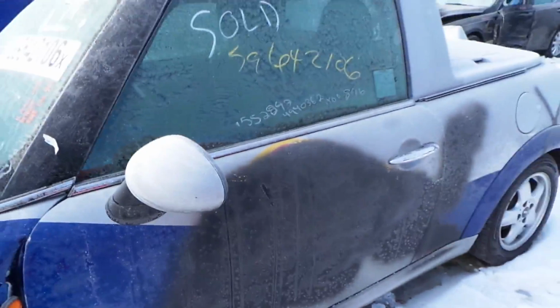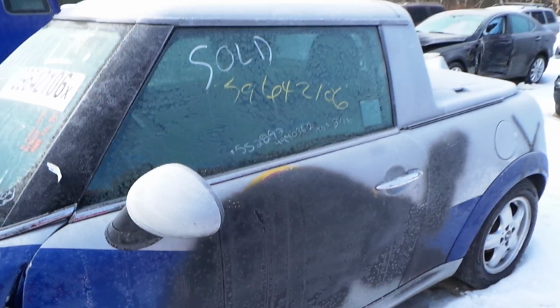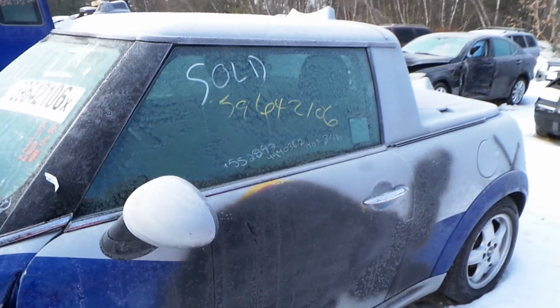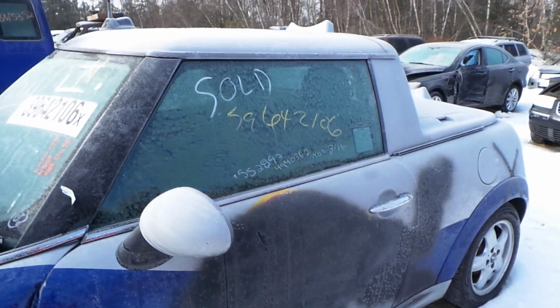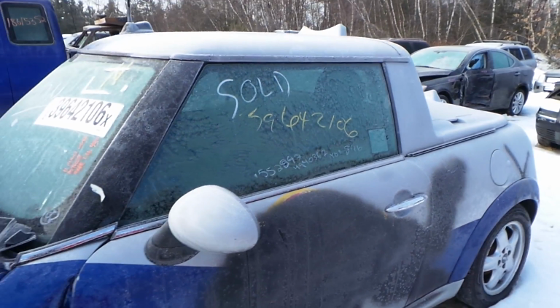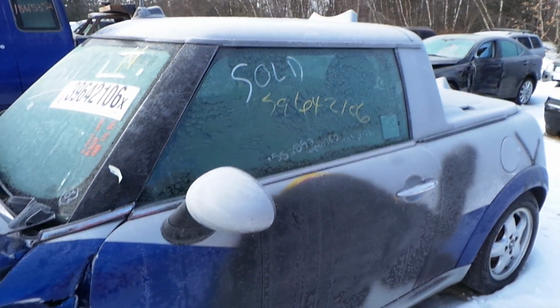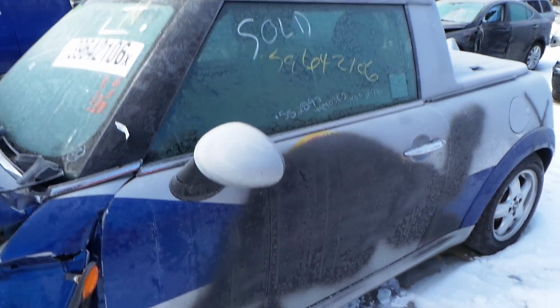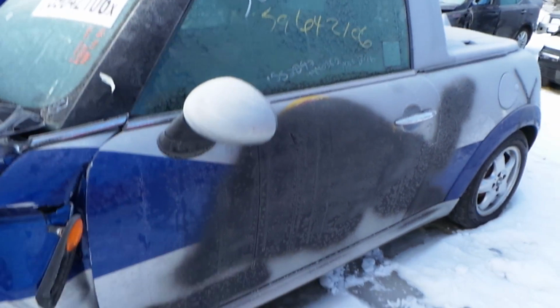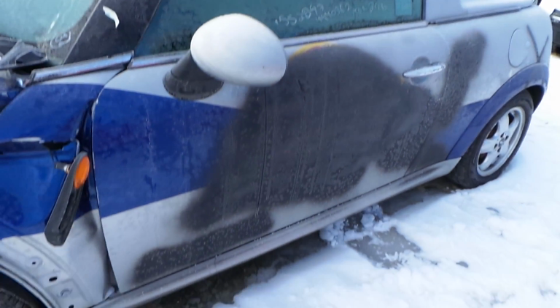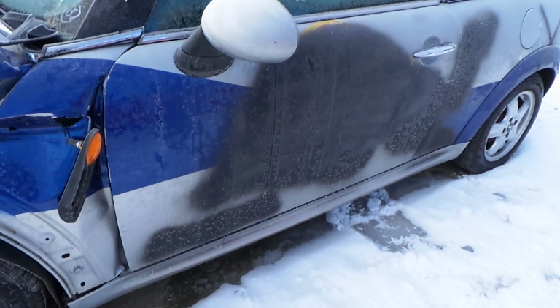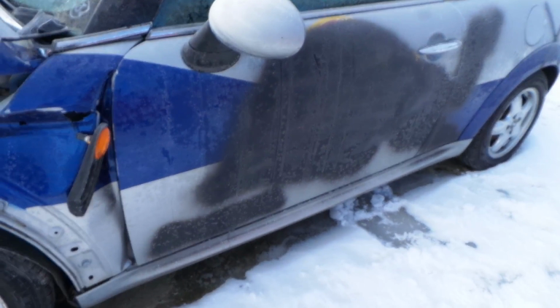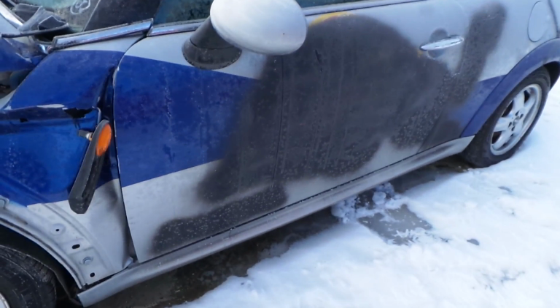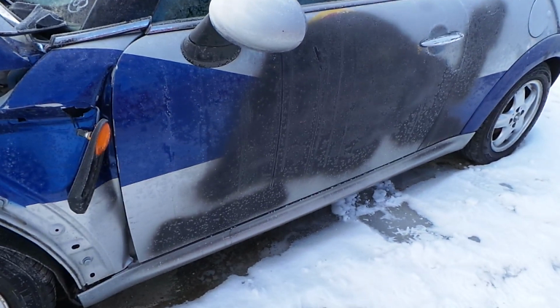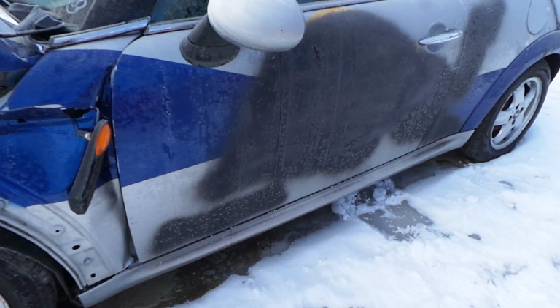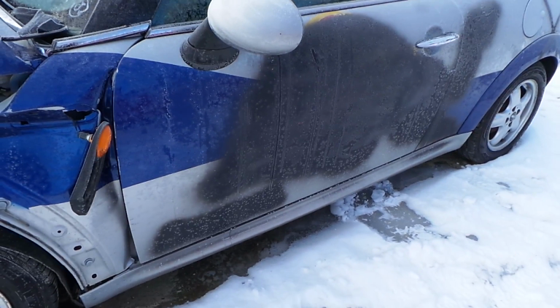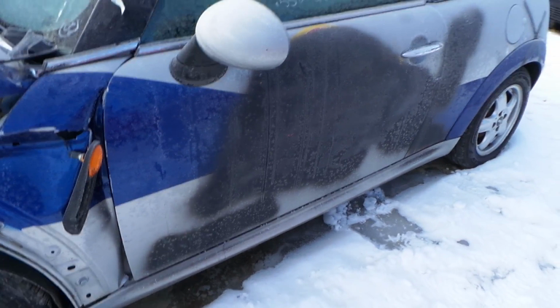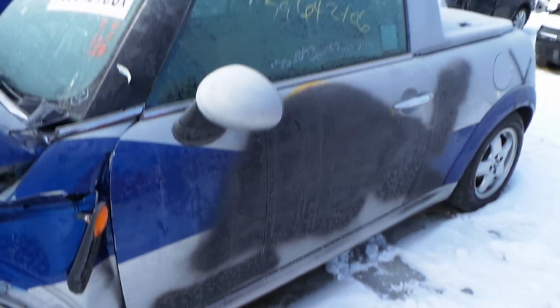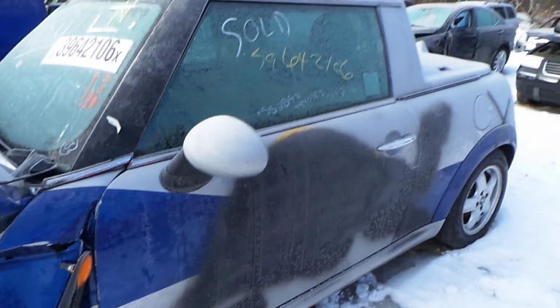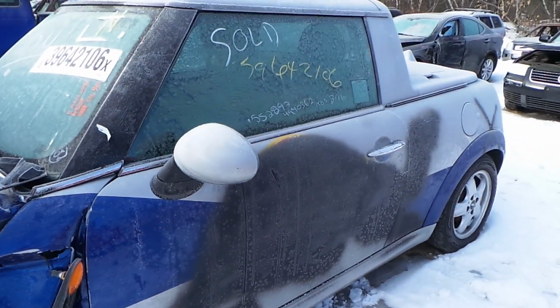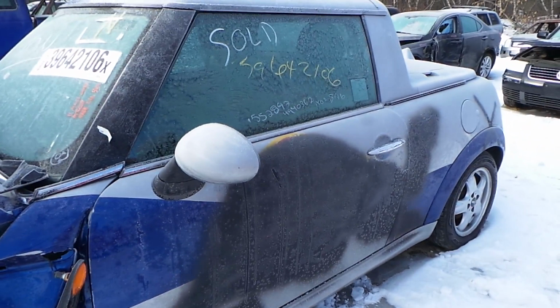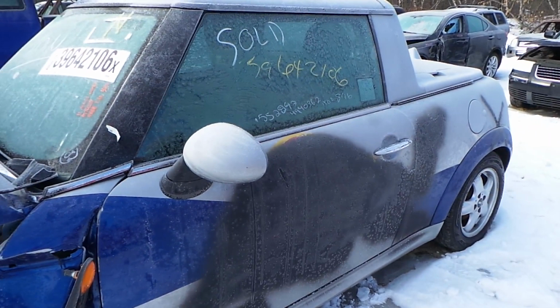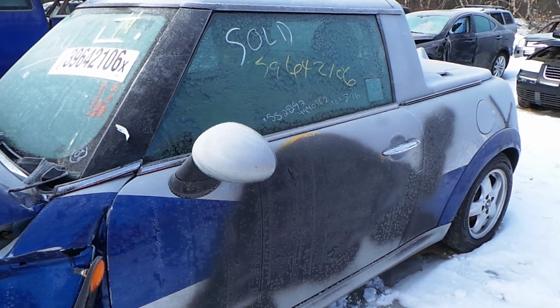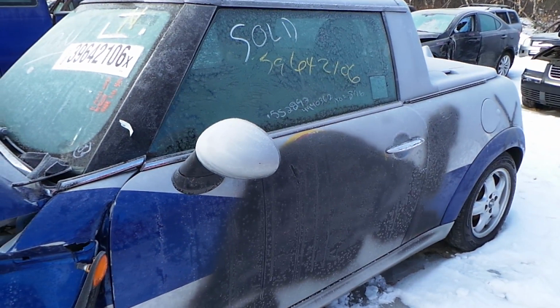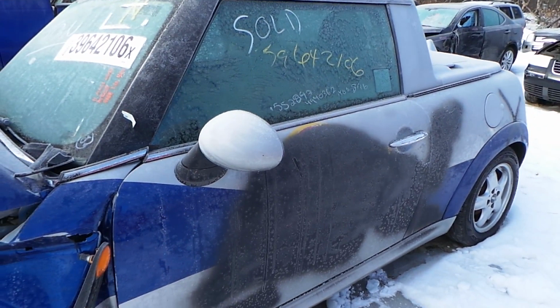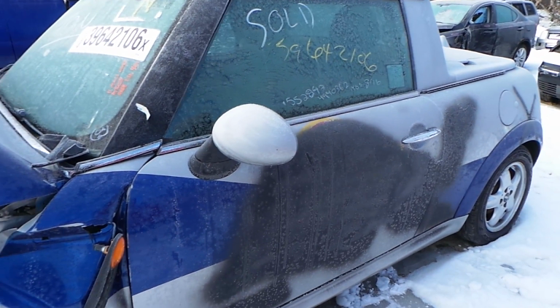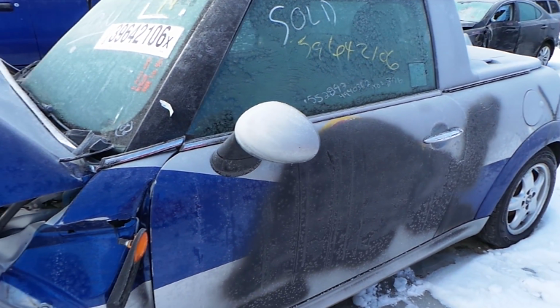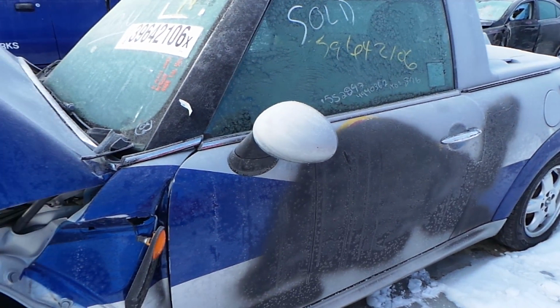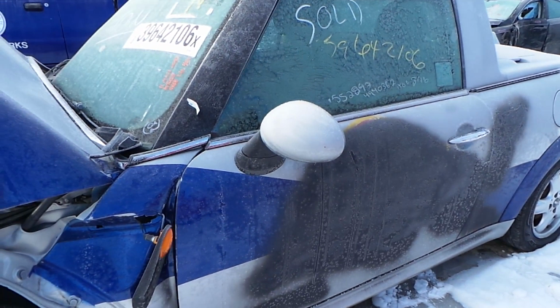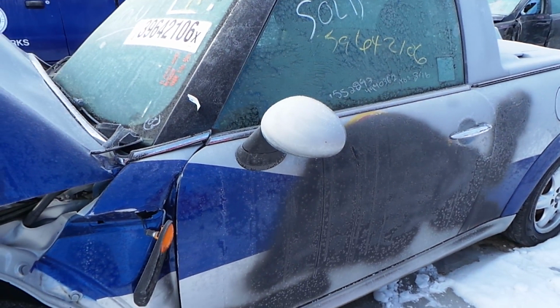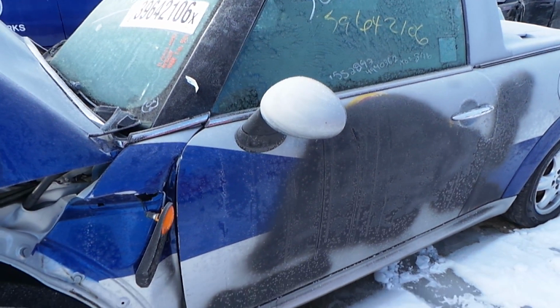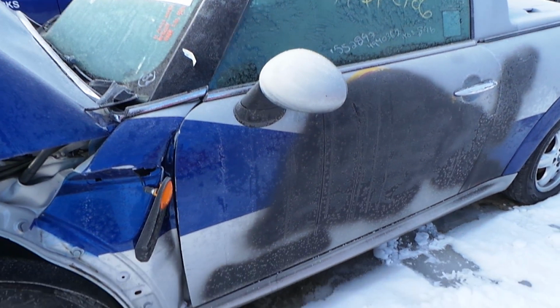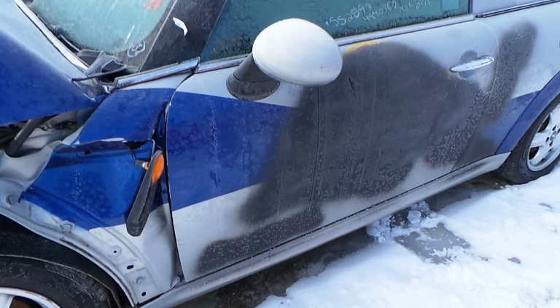The driver-side door has been repainted, but it is still very usable. There's barely any dings in it.